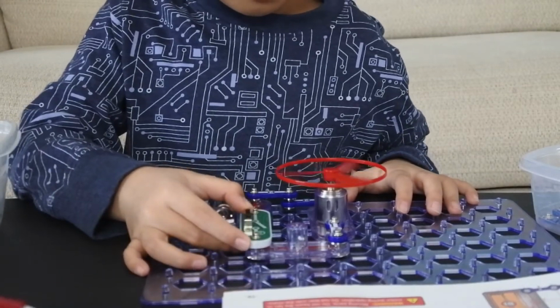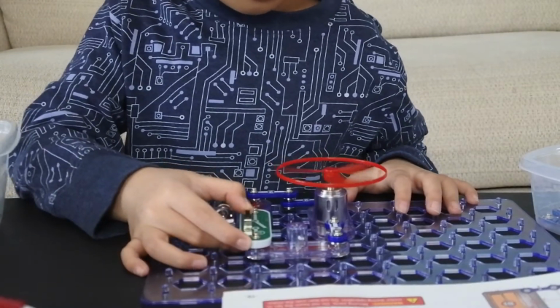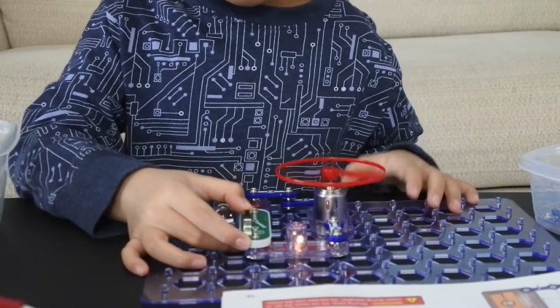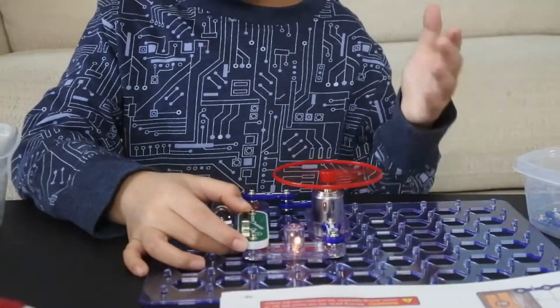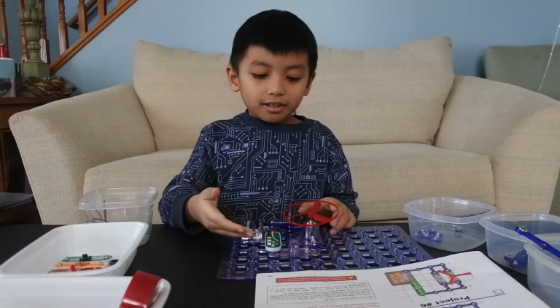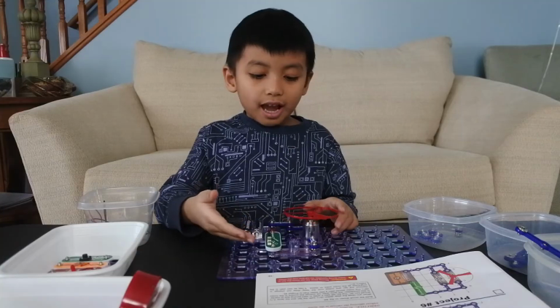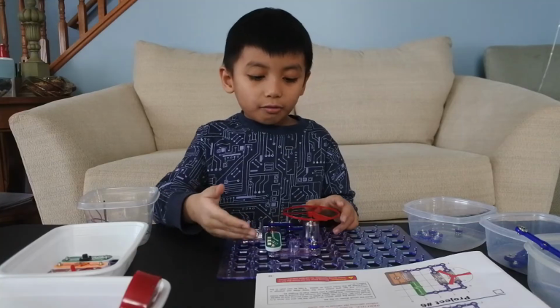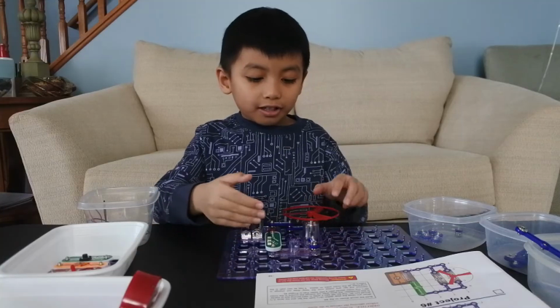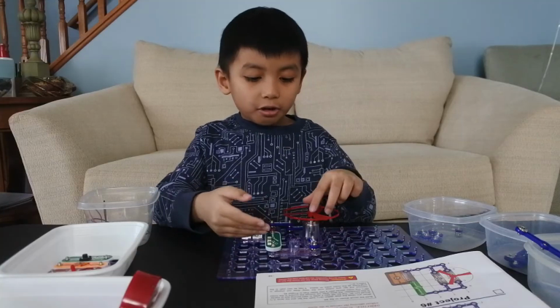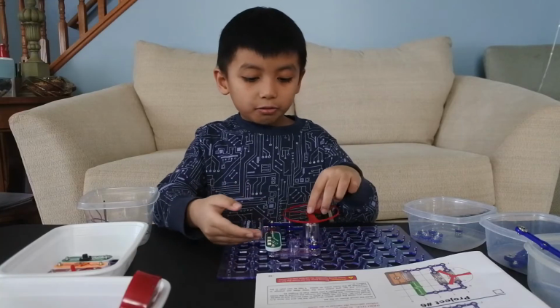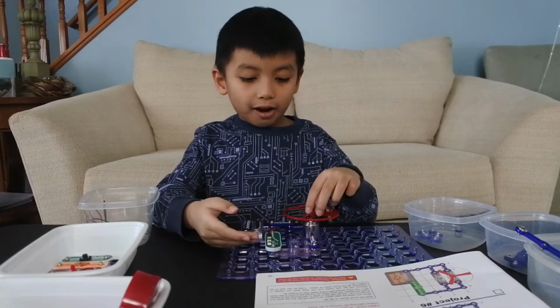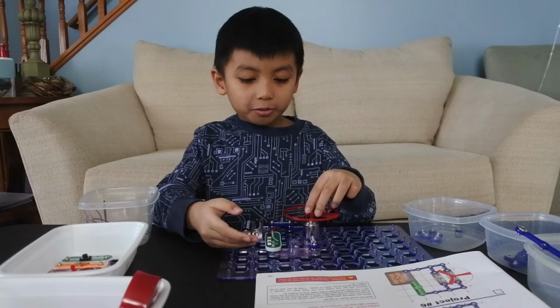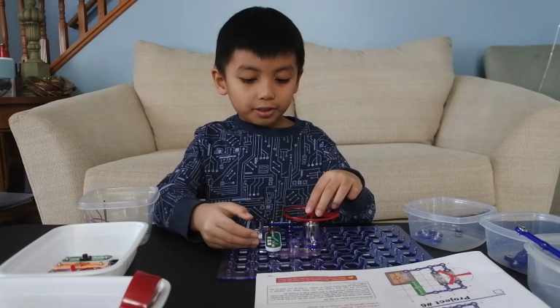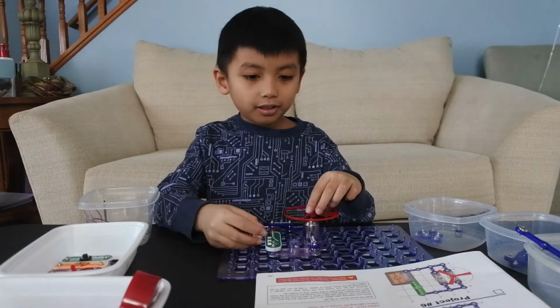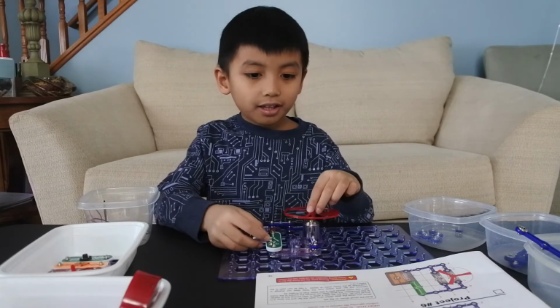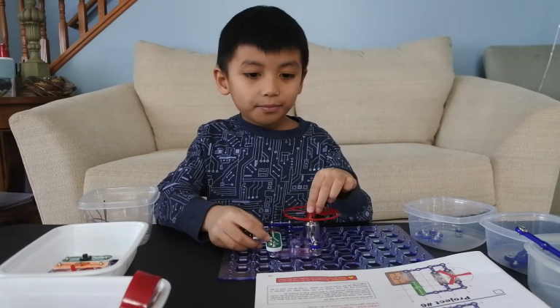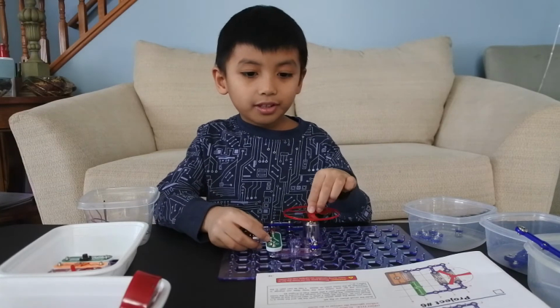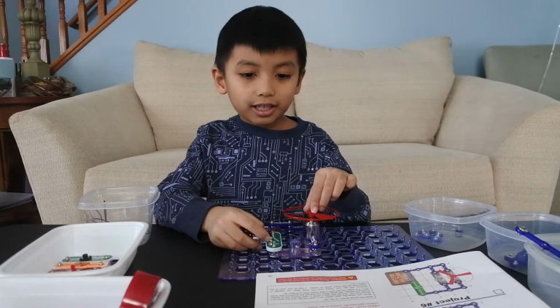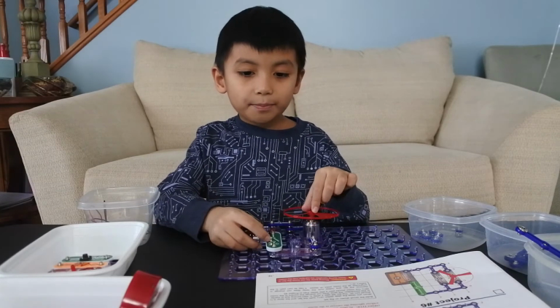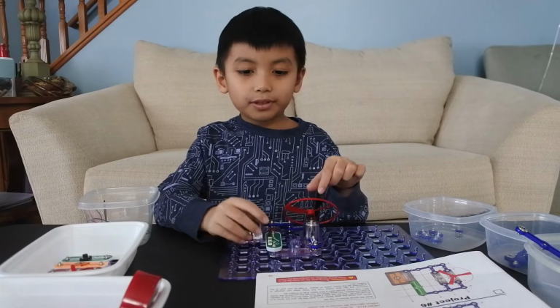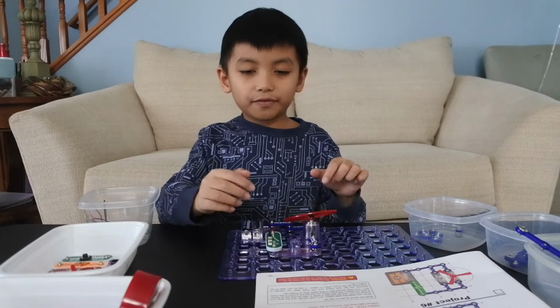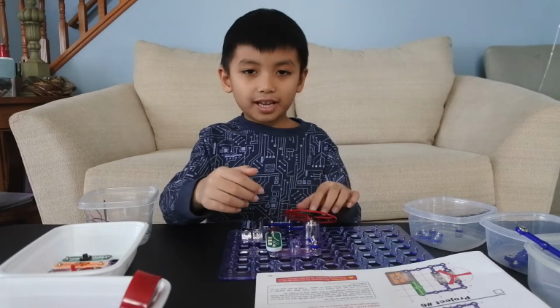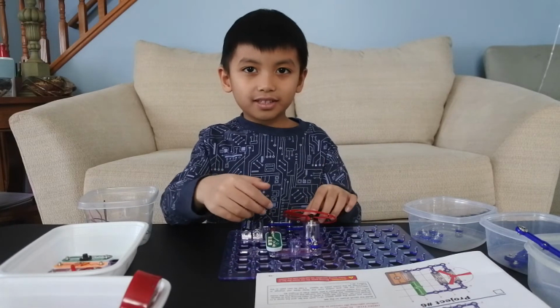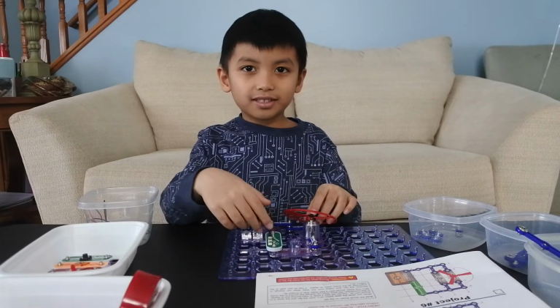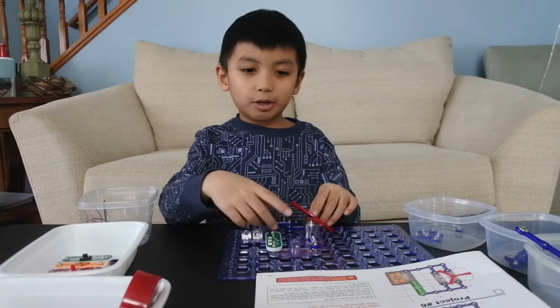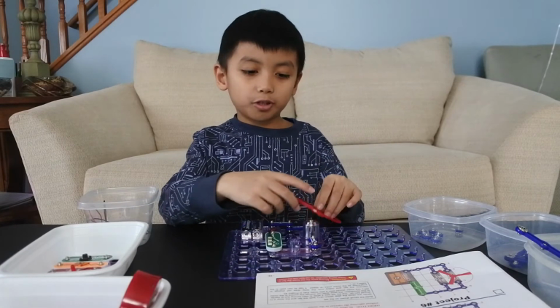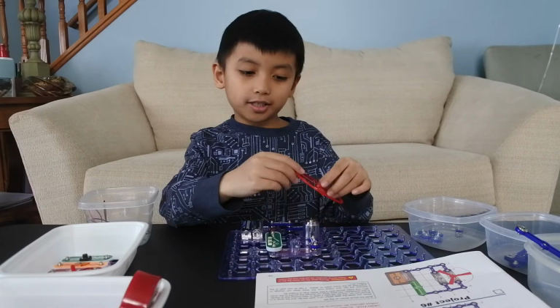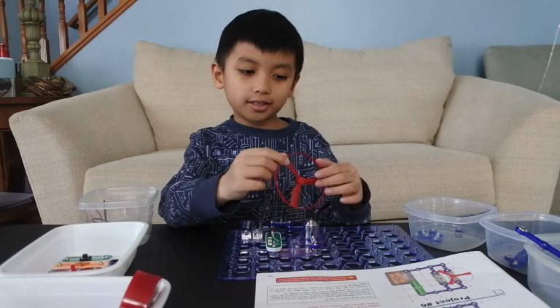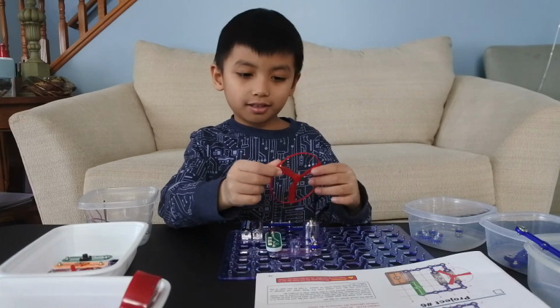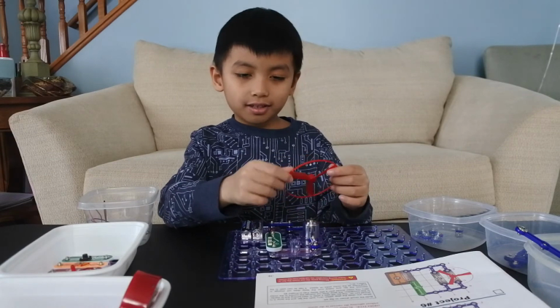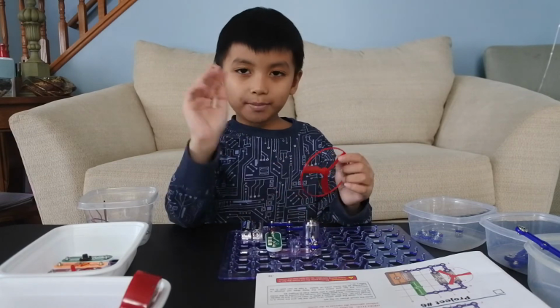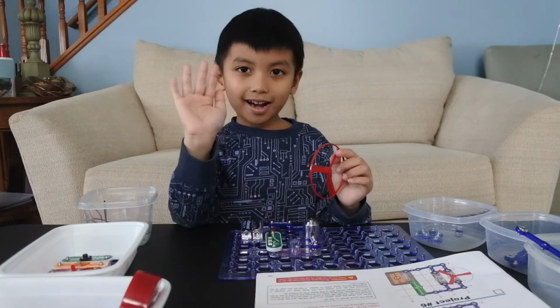Now I showed you how to build the lamp and the fan in series. Bye!